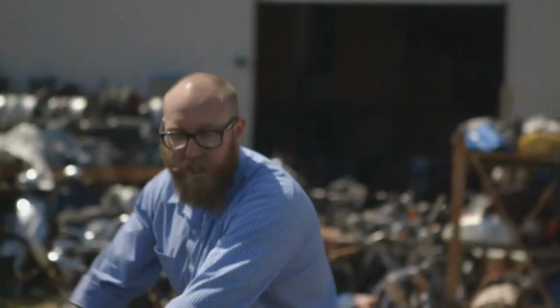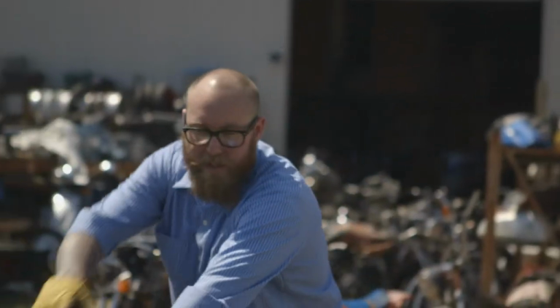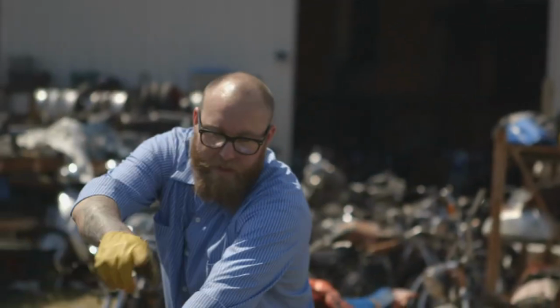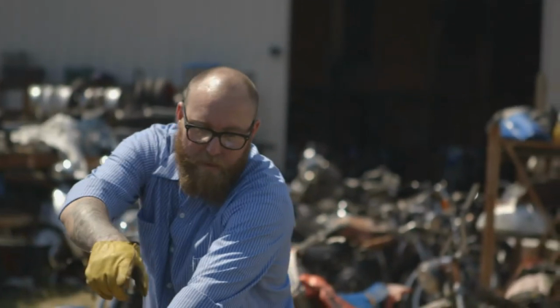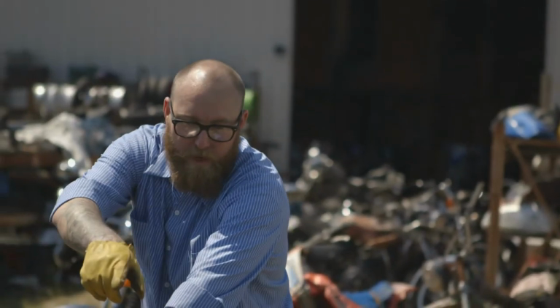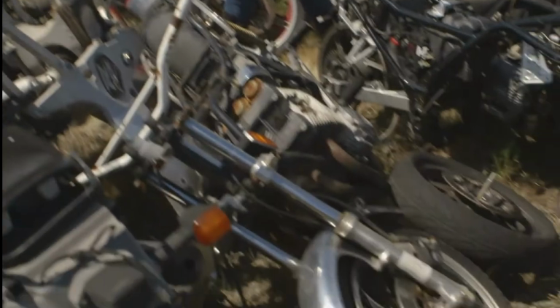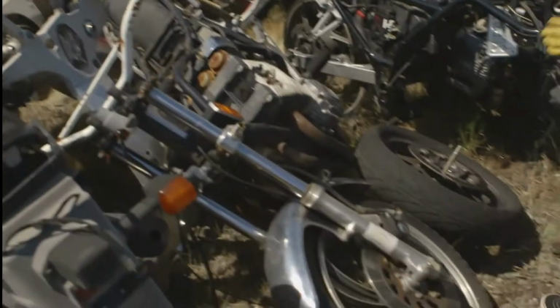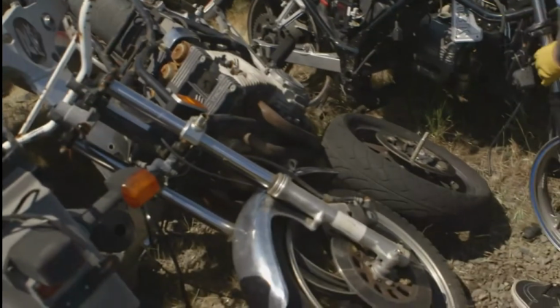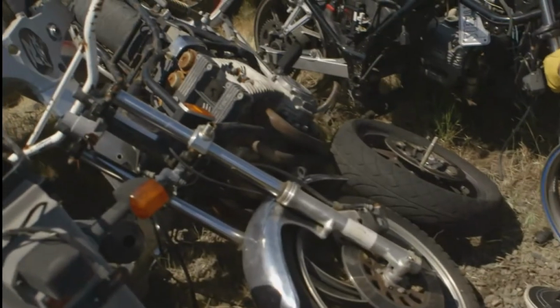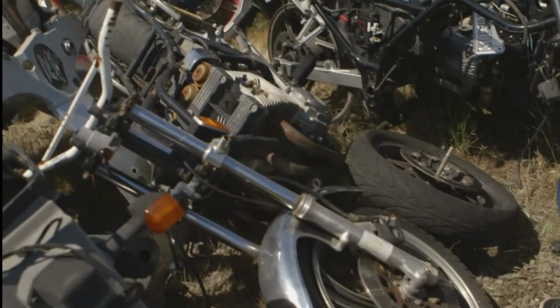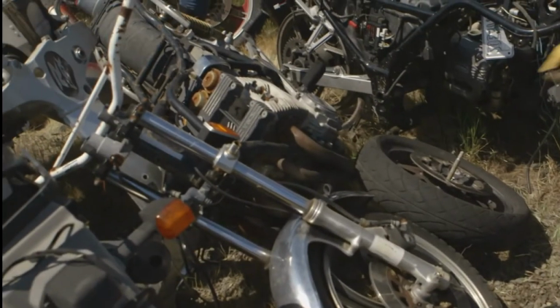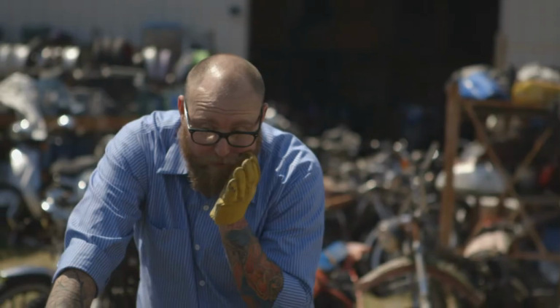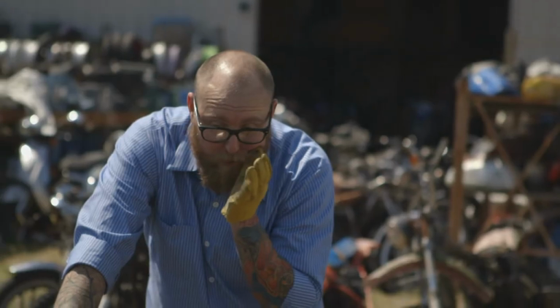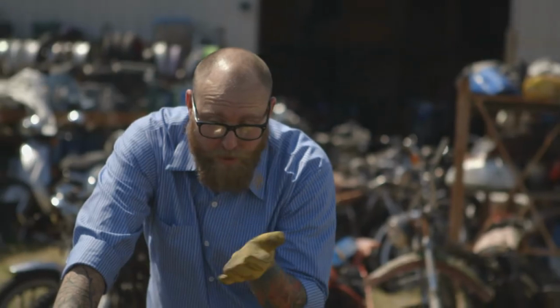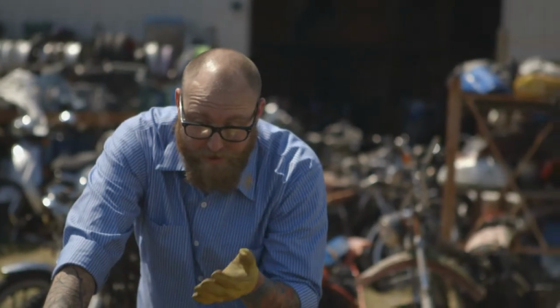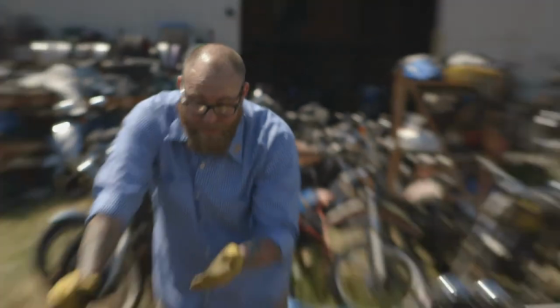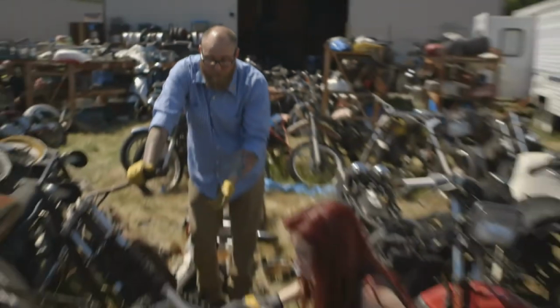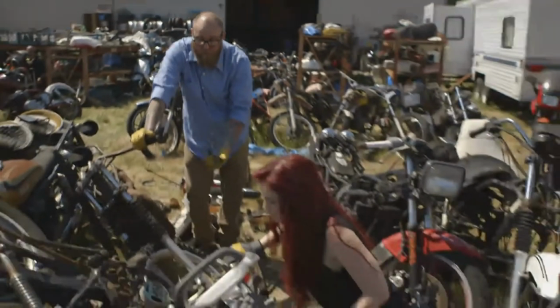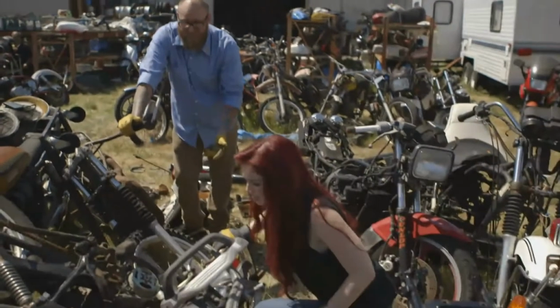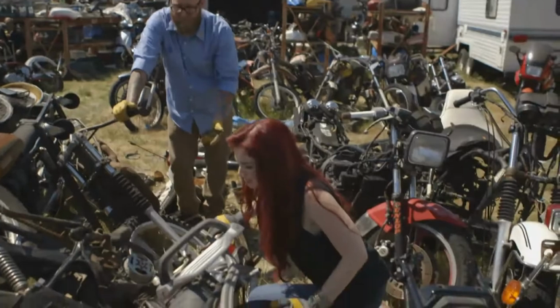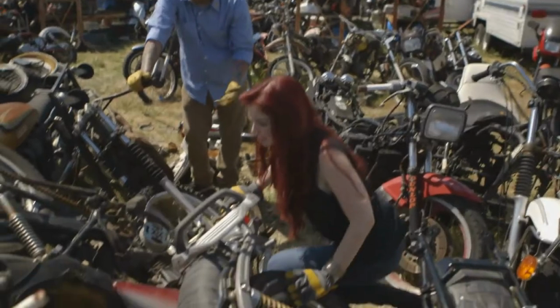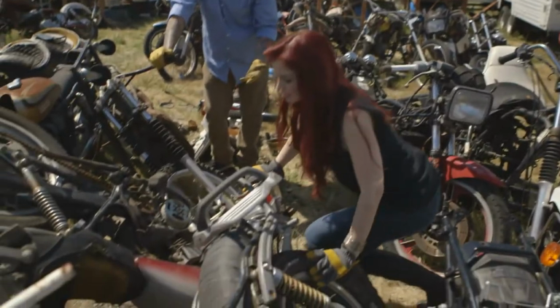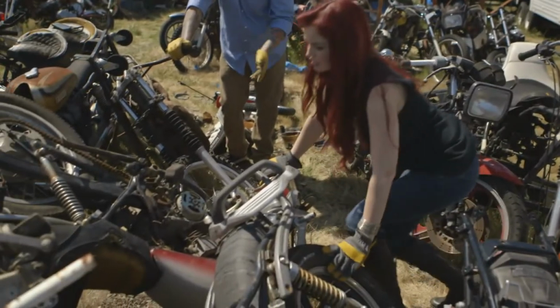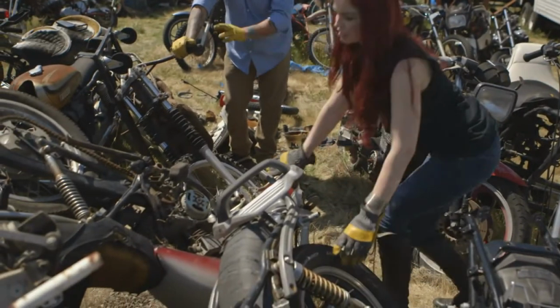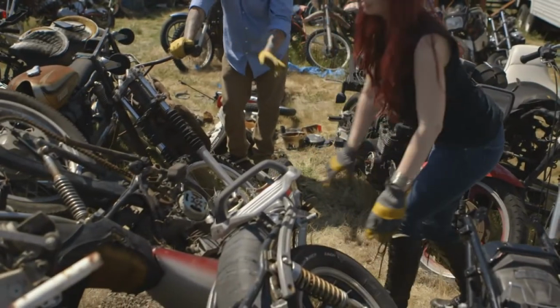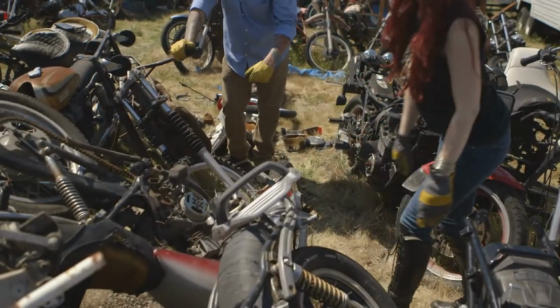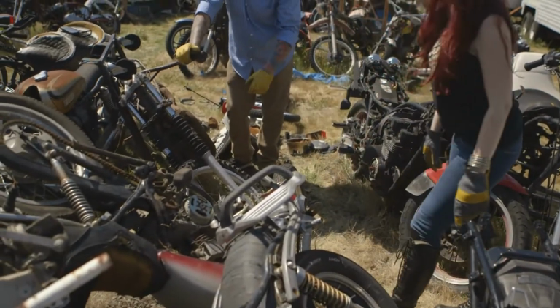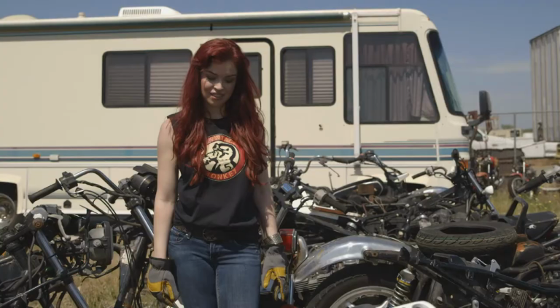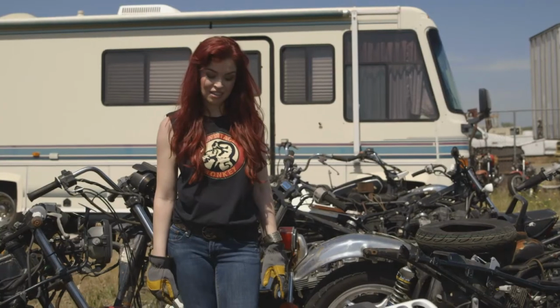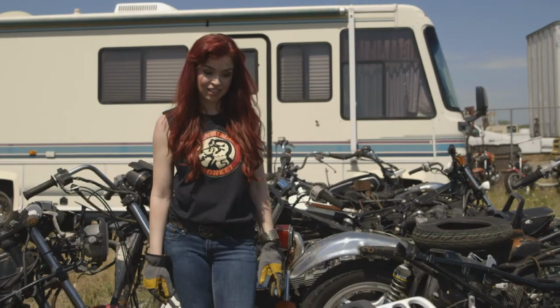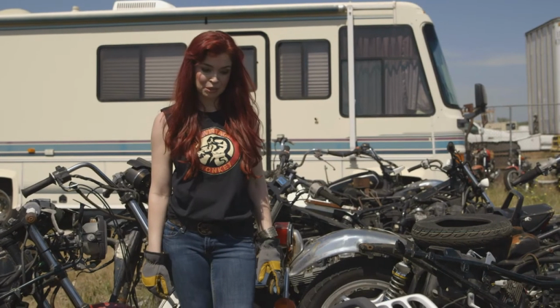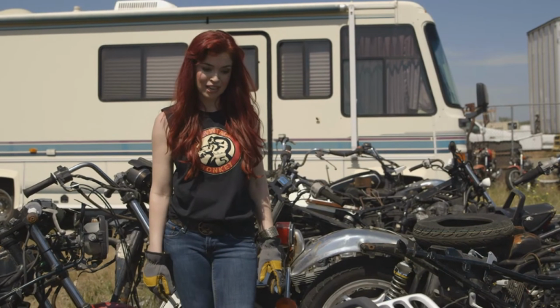Shasta — that one right there. Looks like a disaster. I think we should pull it out to see what it looks like on its wheels. The tires aren't too bad. All right, let's pull it out.